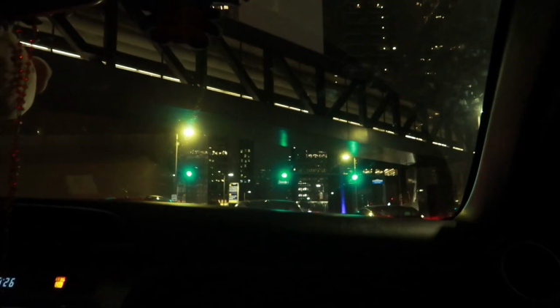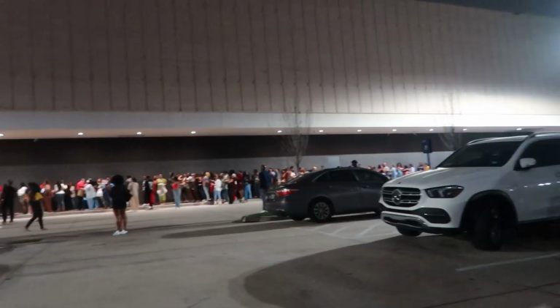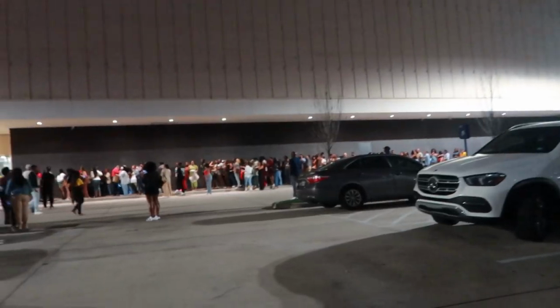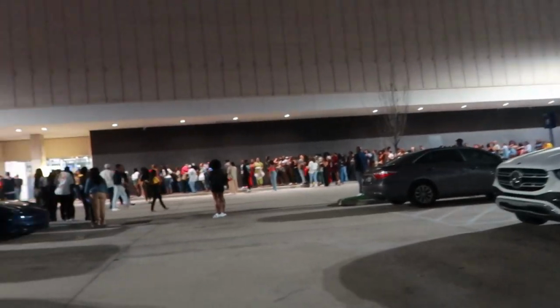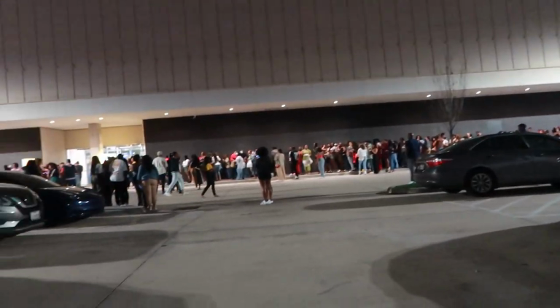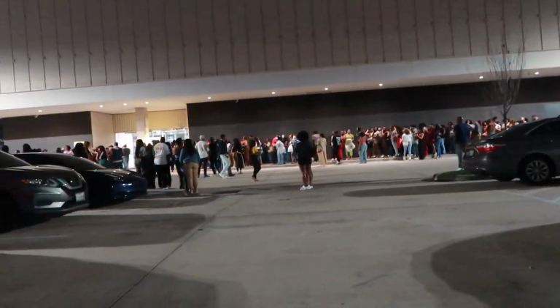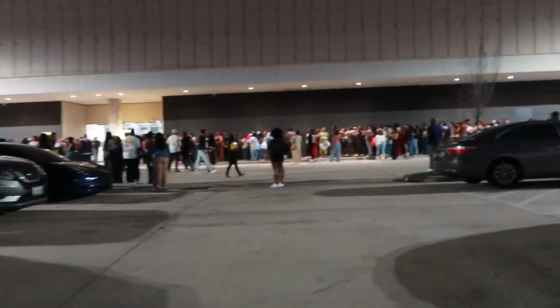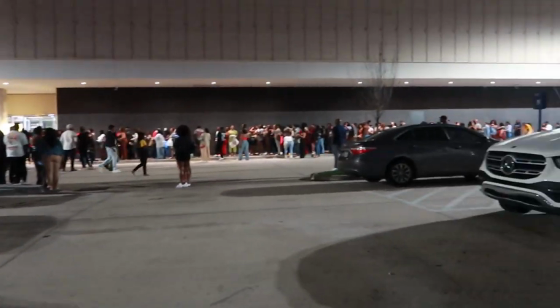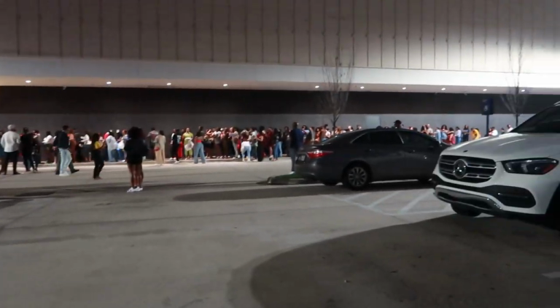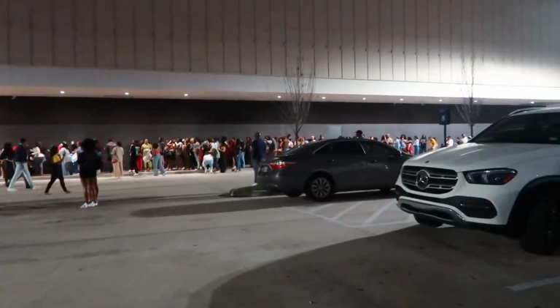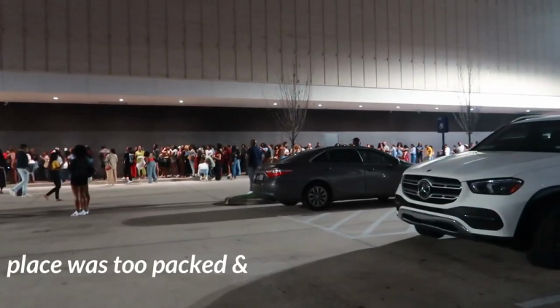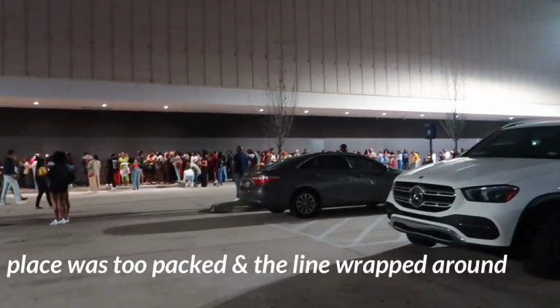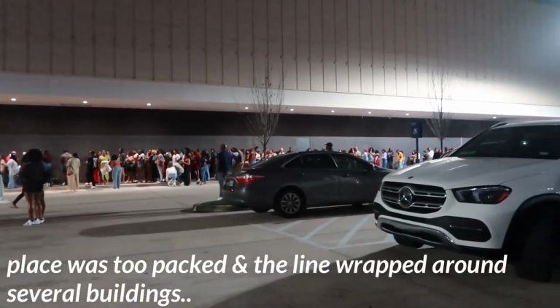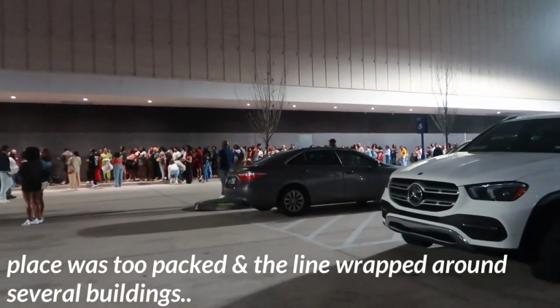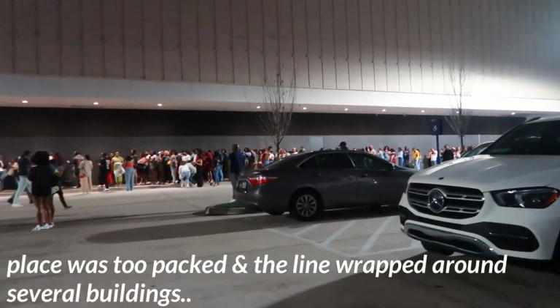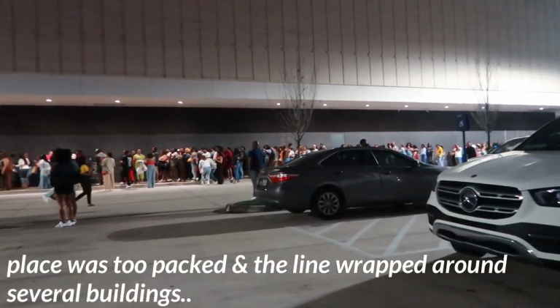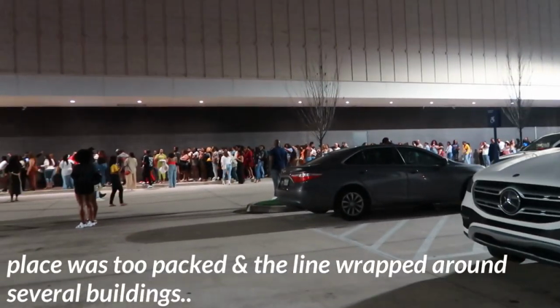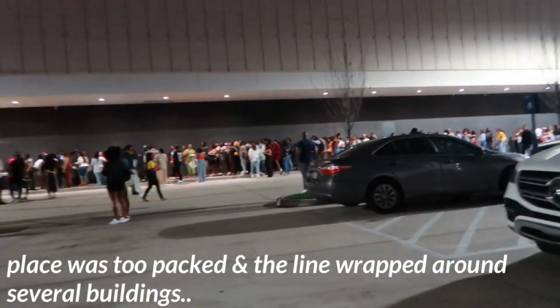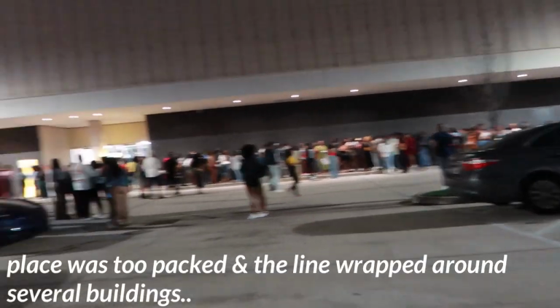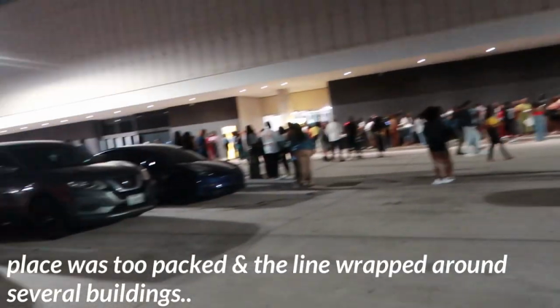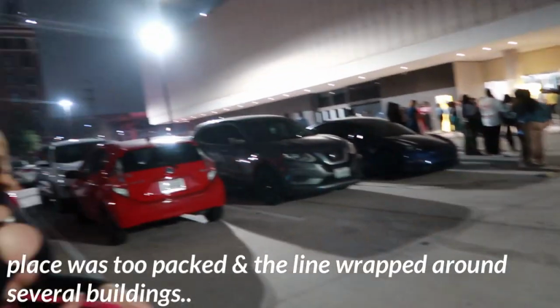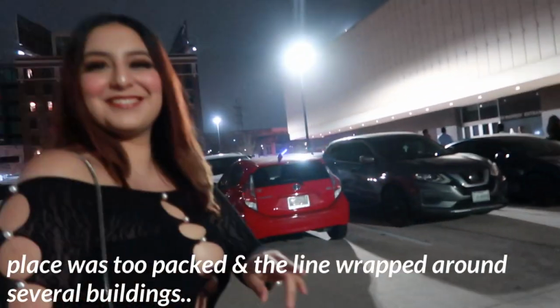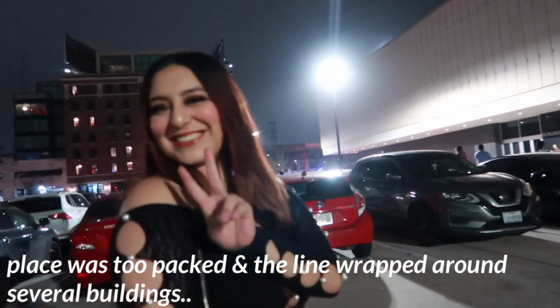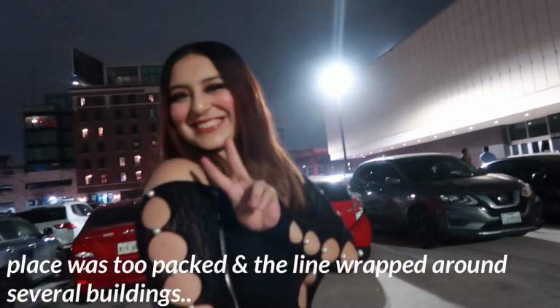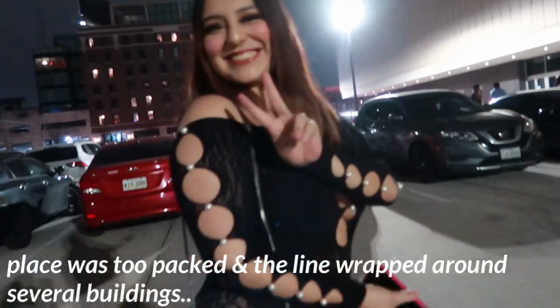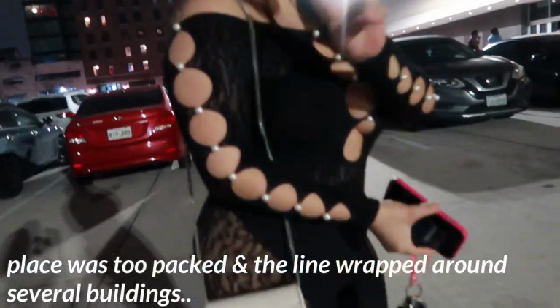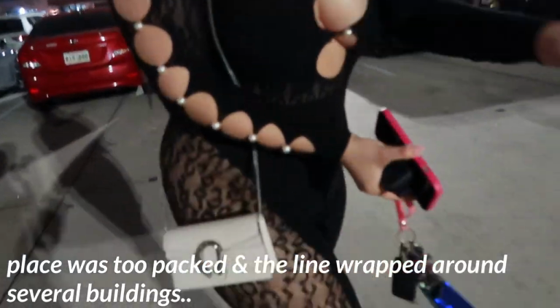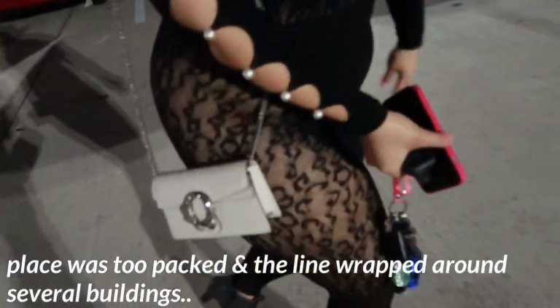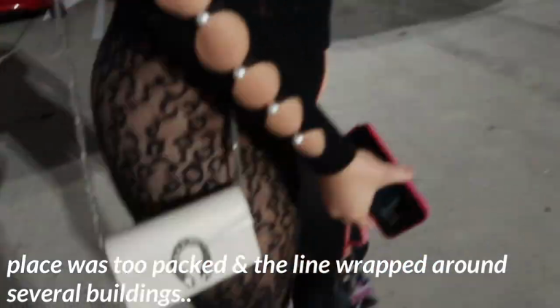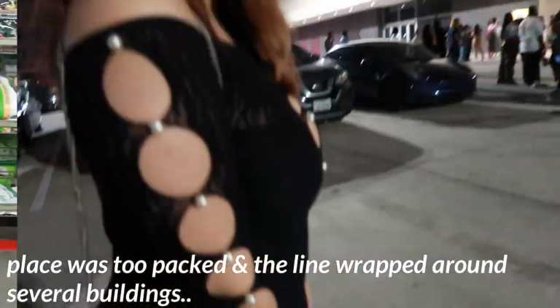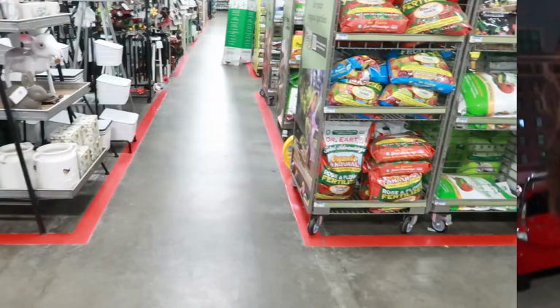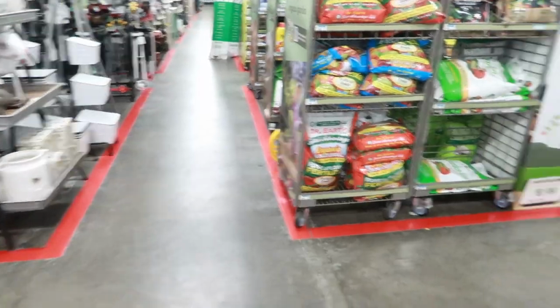Alright y'all, we made it to the event! Packed is an understatement. How do we feel? Good.